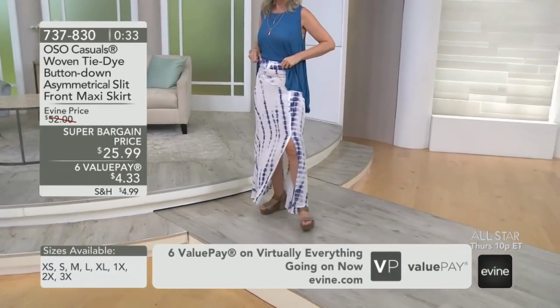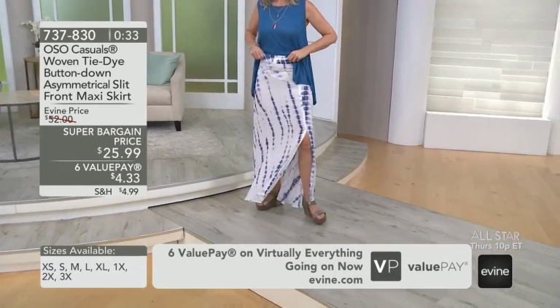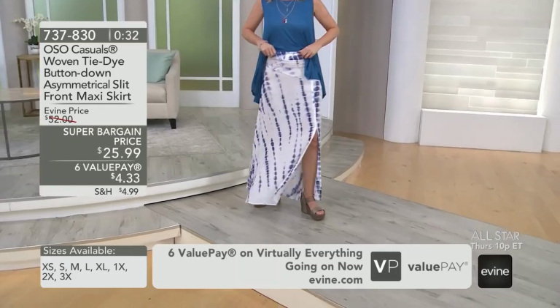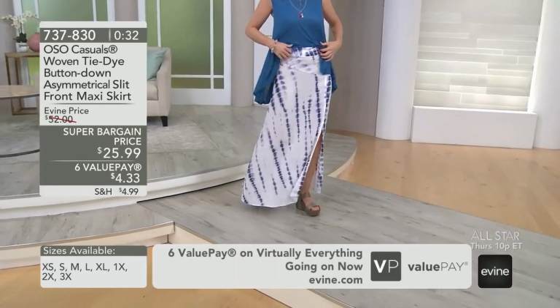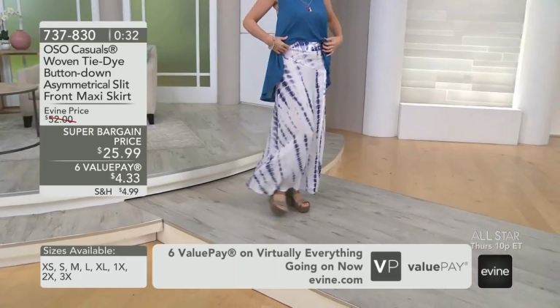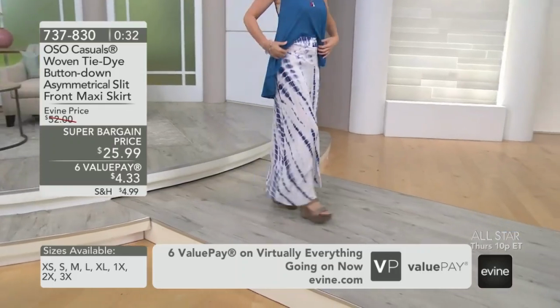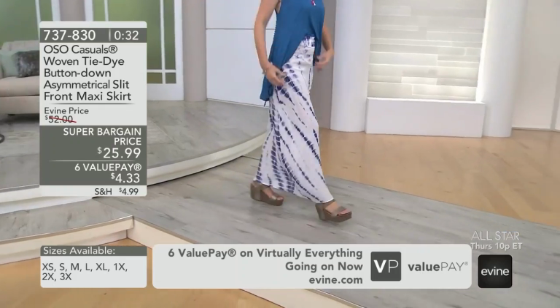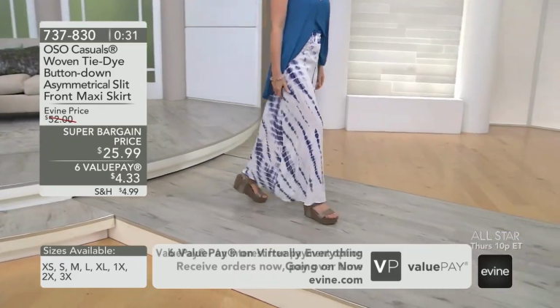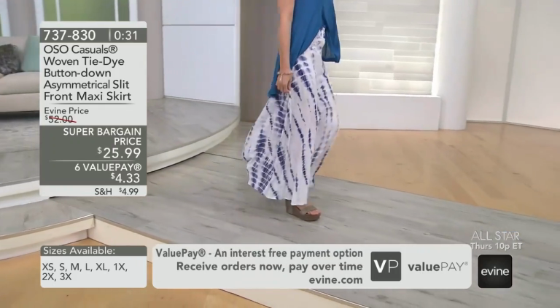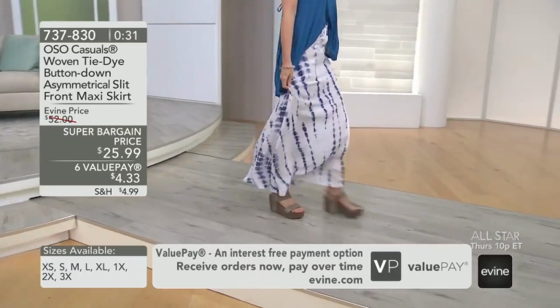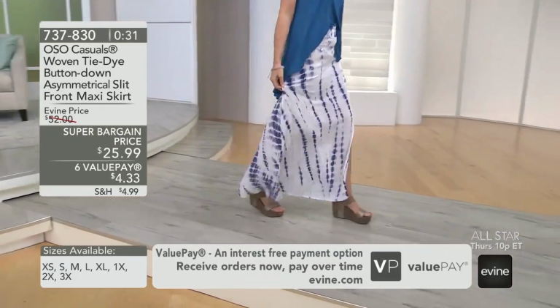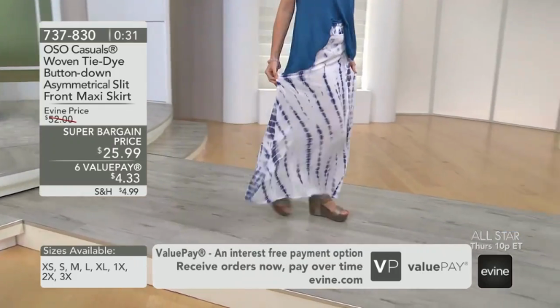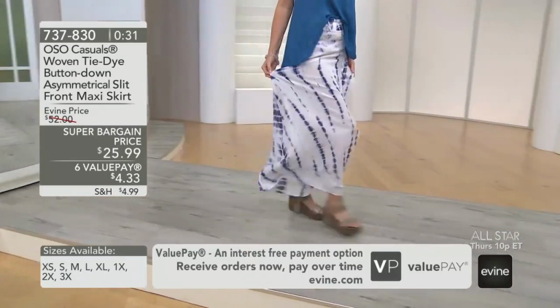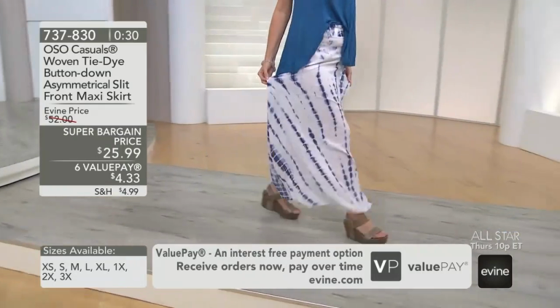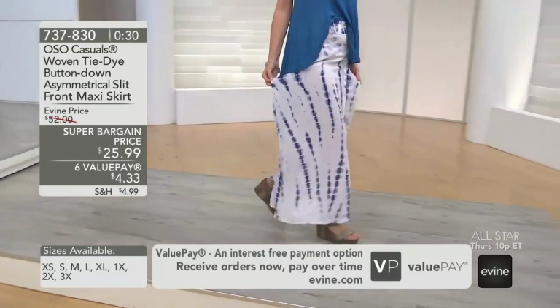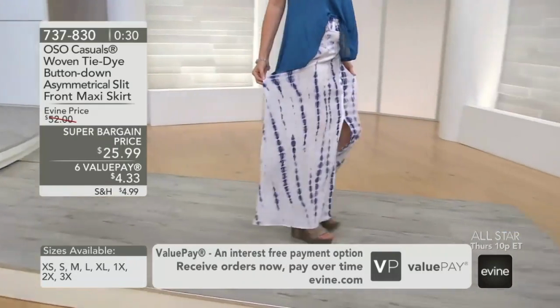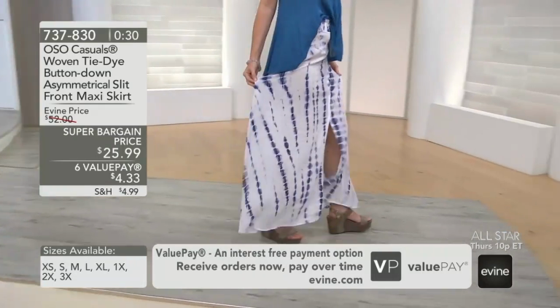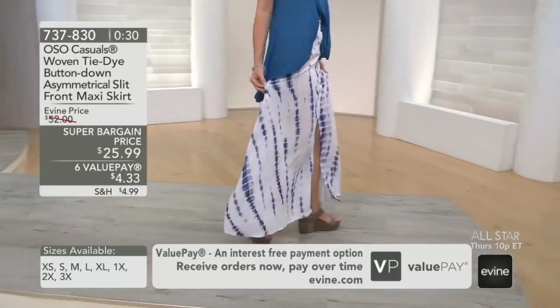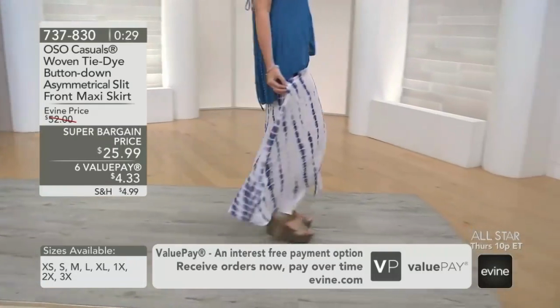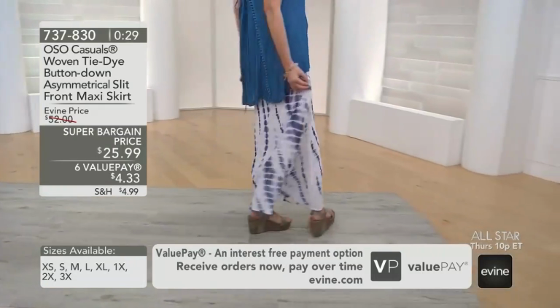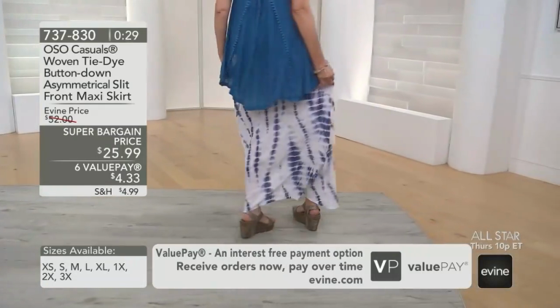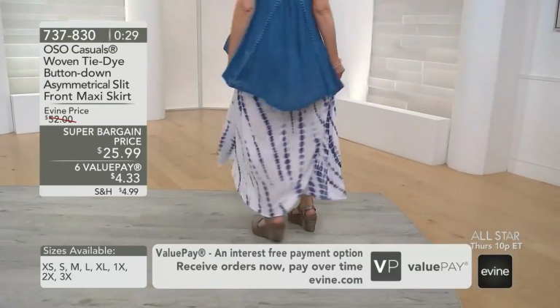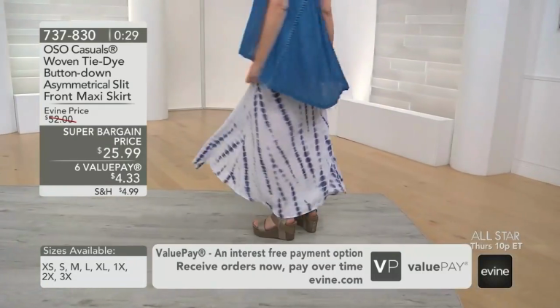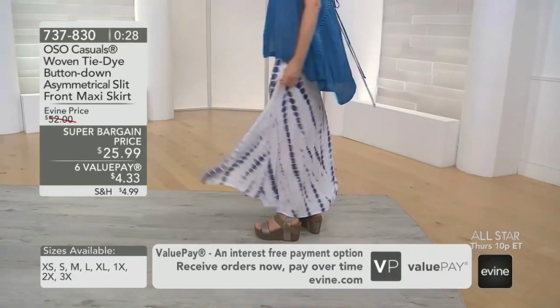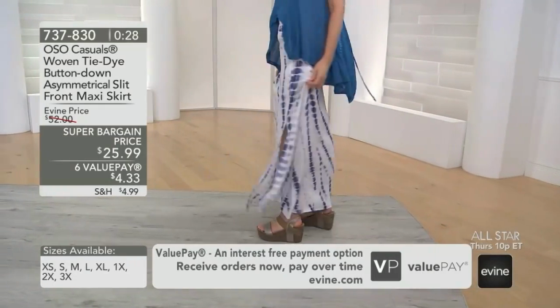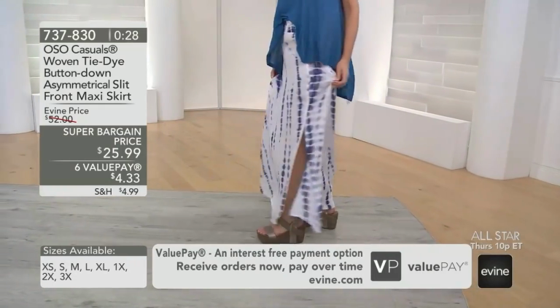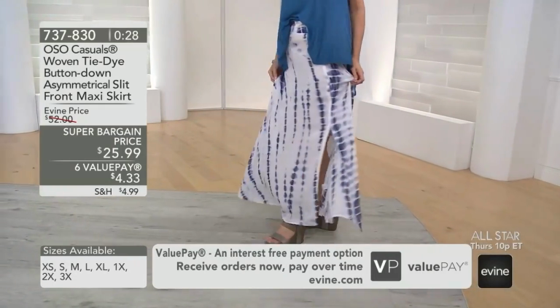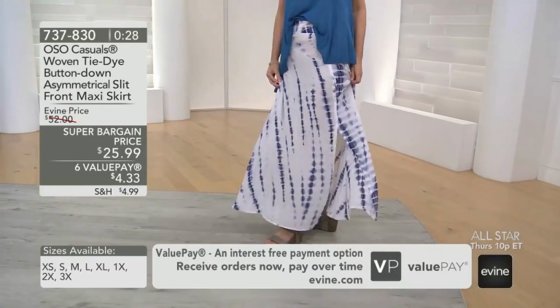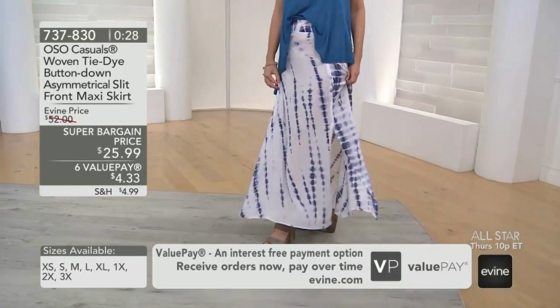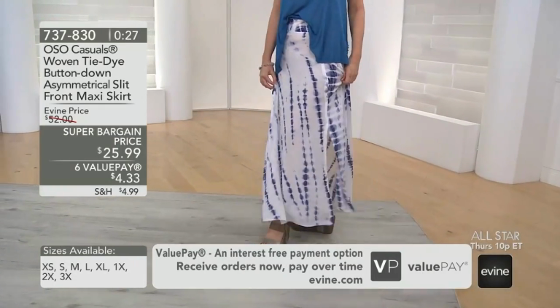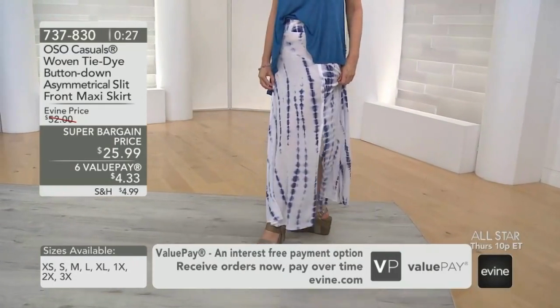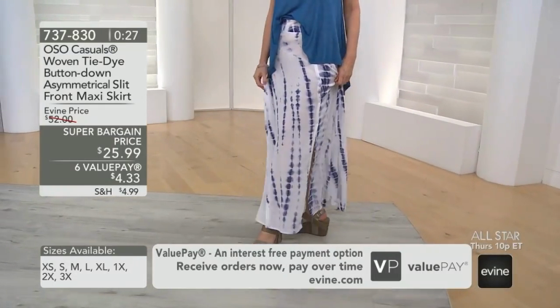The sizes are starting to sell out — navy multi in extra small. If we have one hanging on, I'd be surprised.